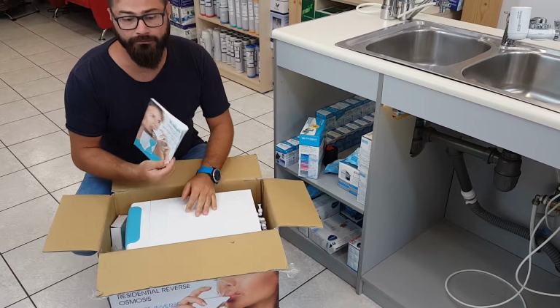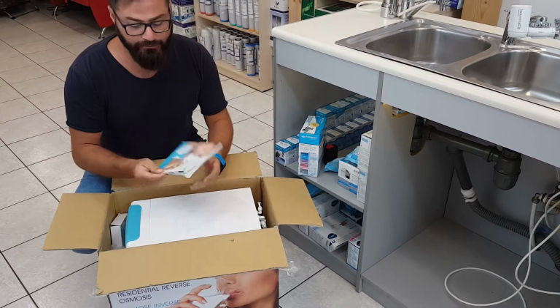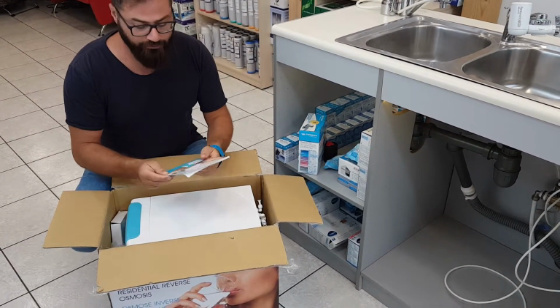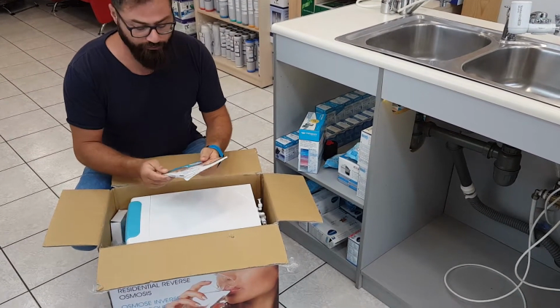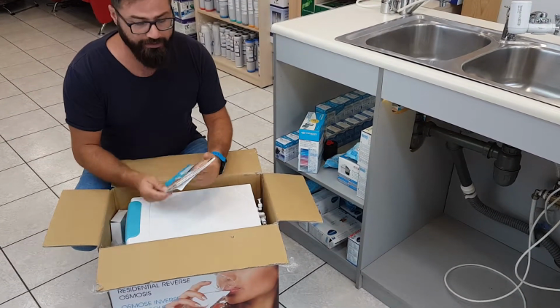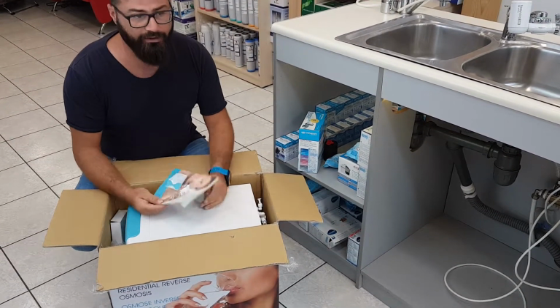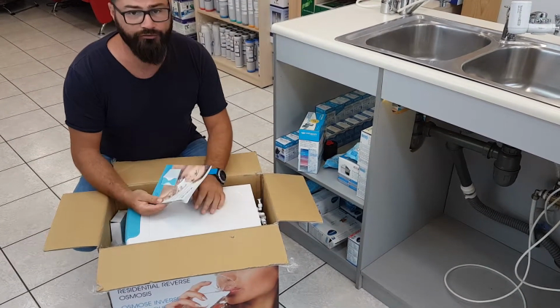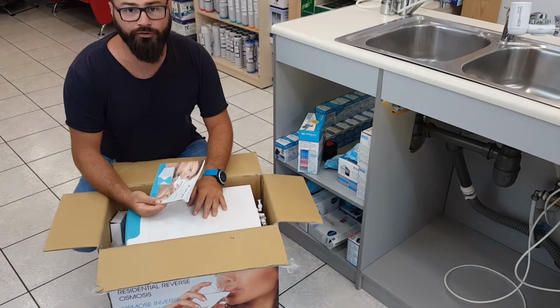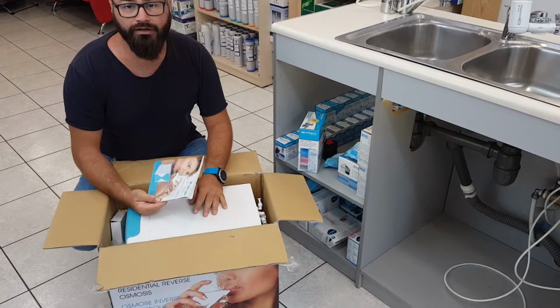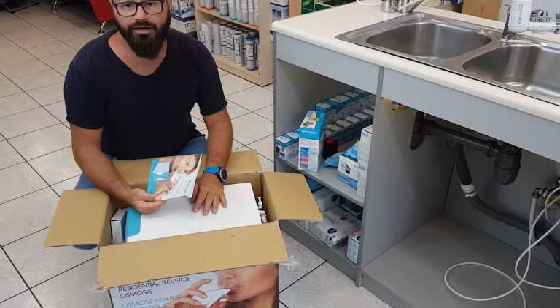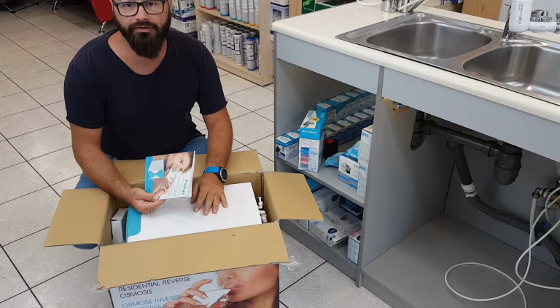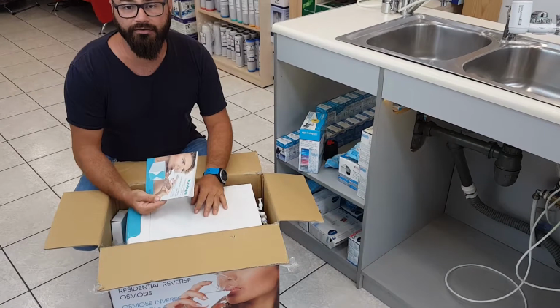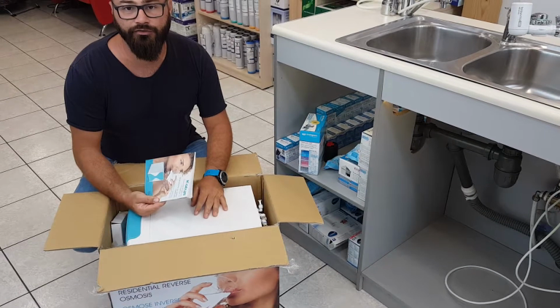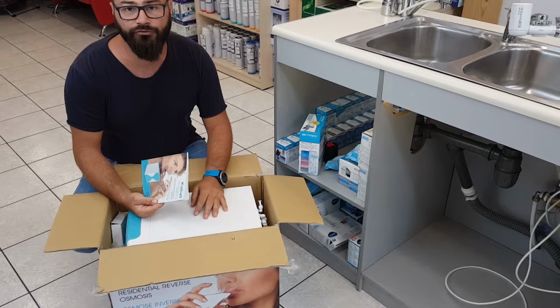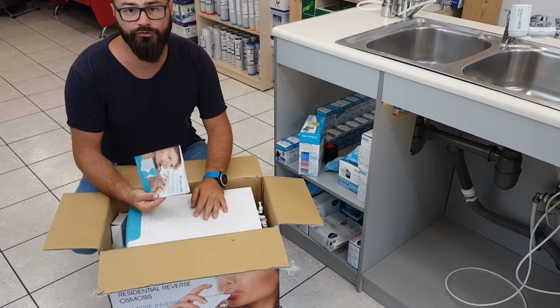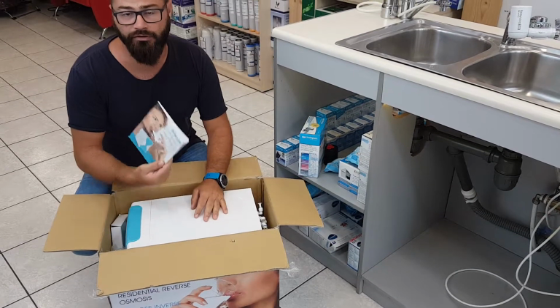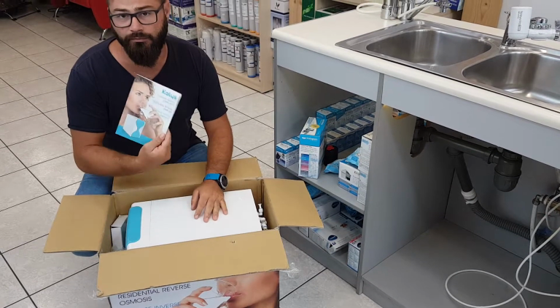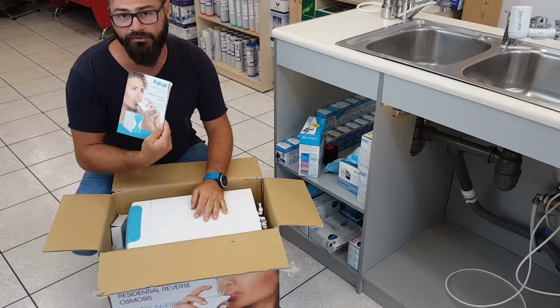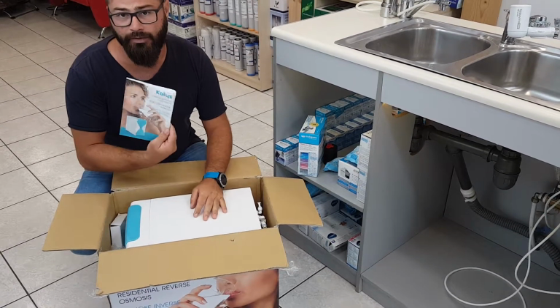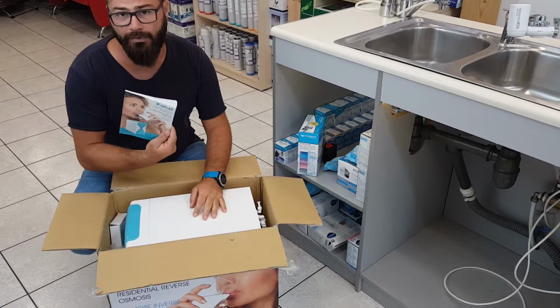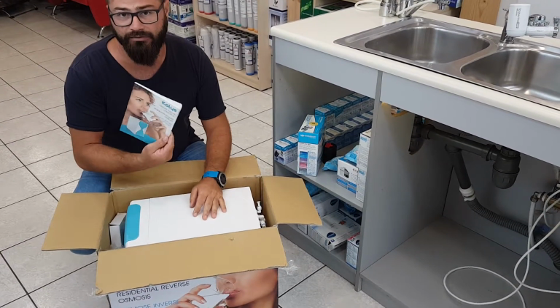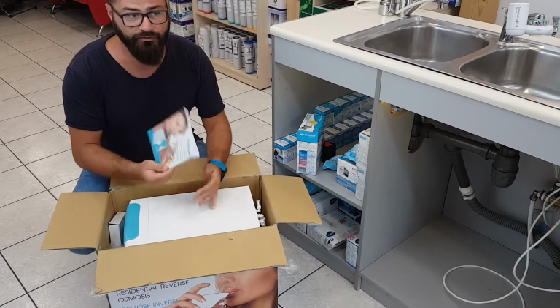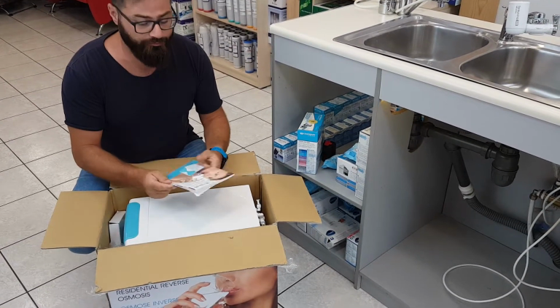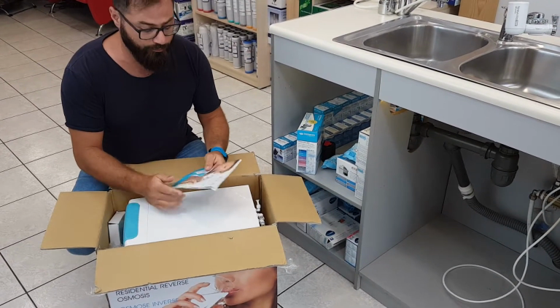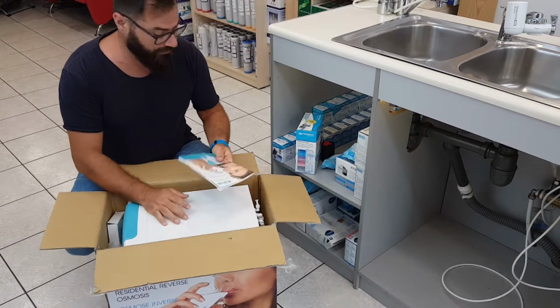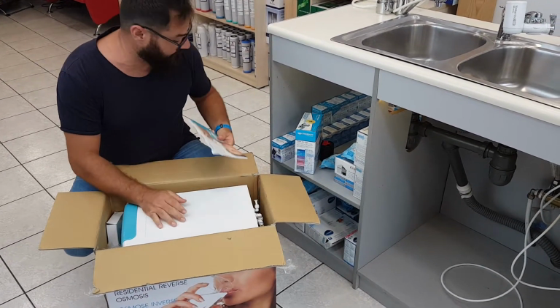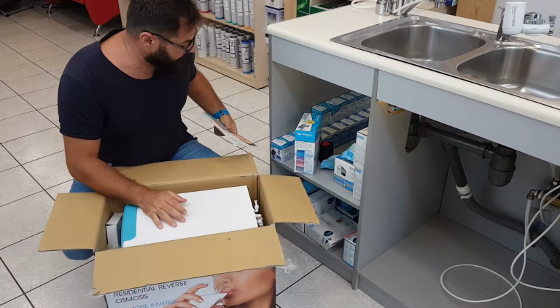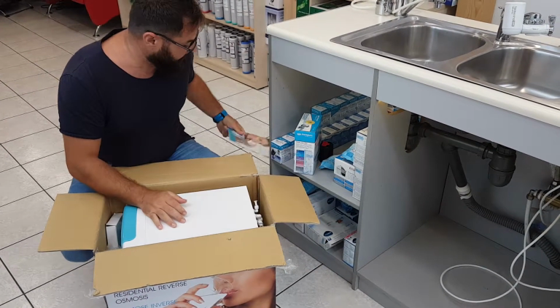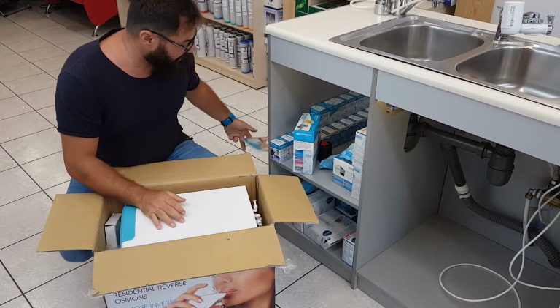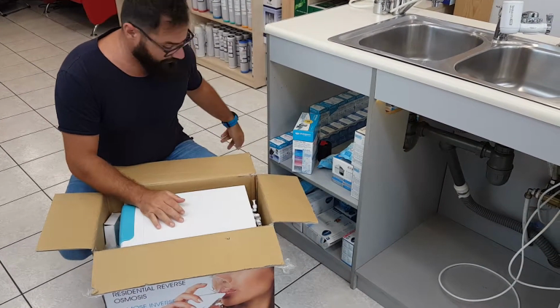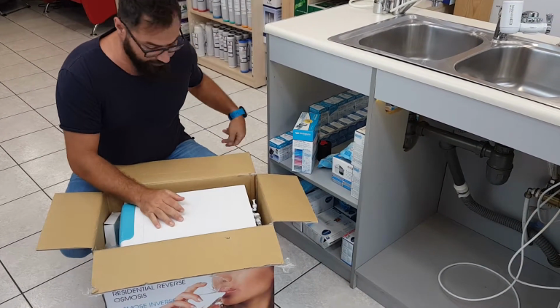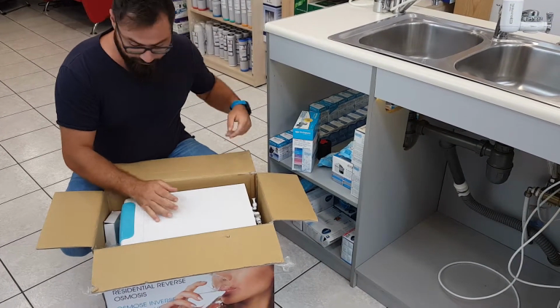This is the instruction manual, so in case you need anything in the future you can always come back to this book and have a look.